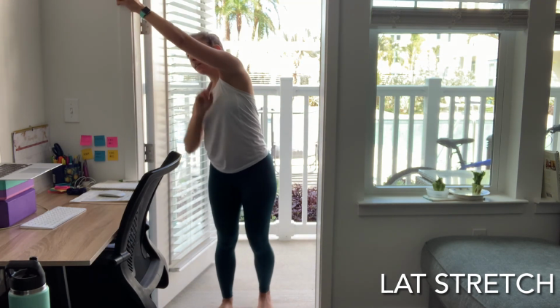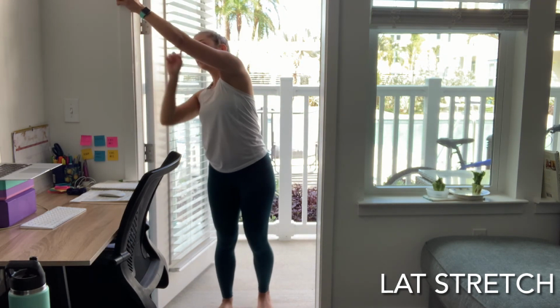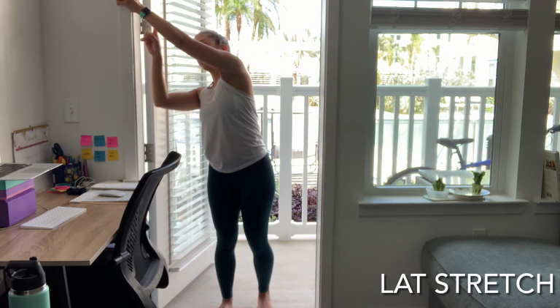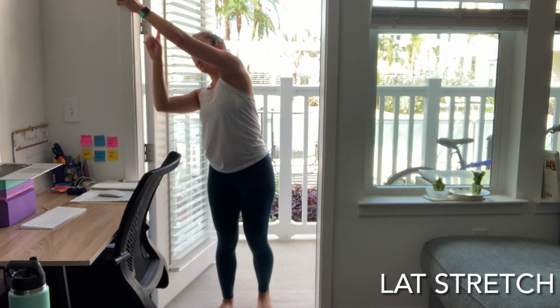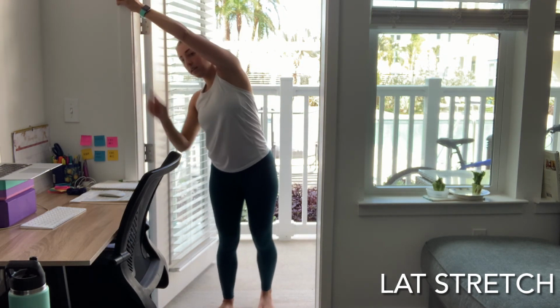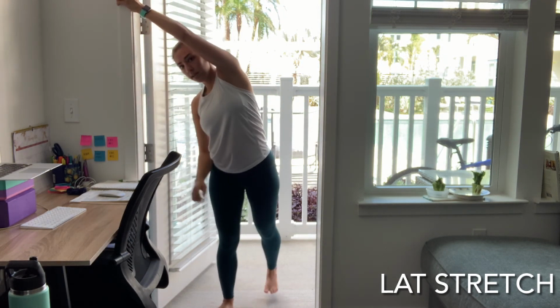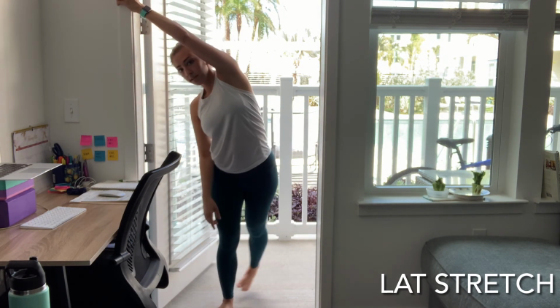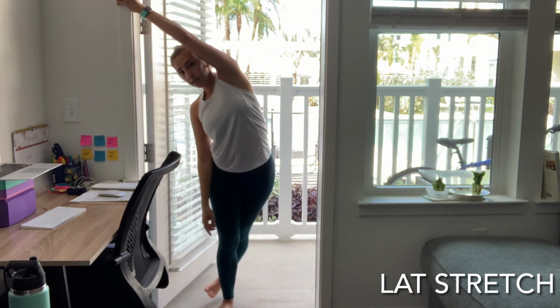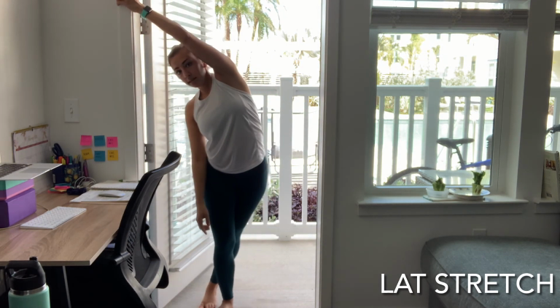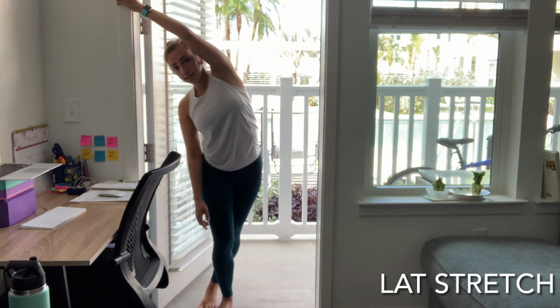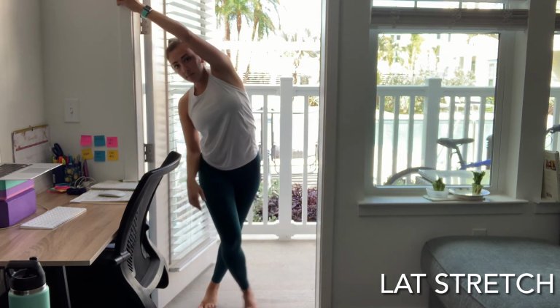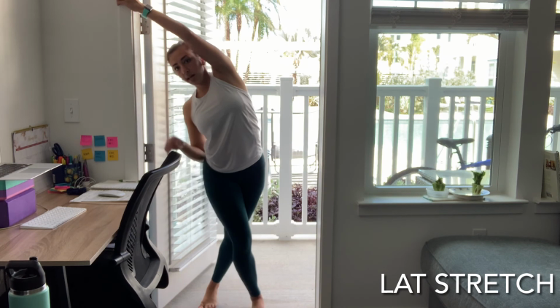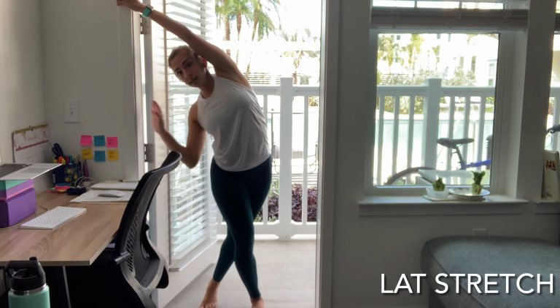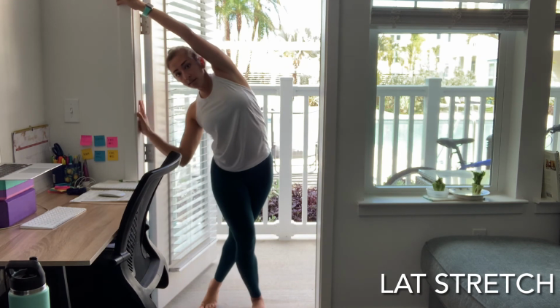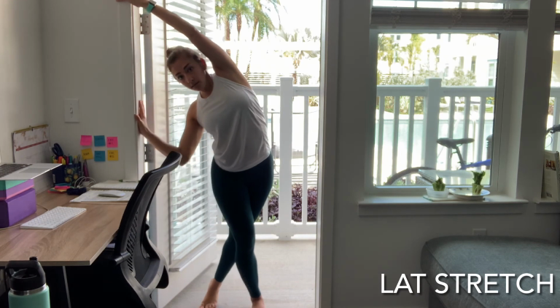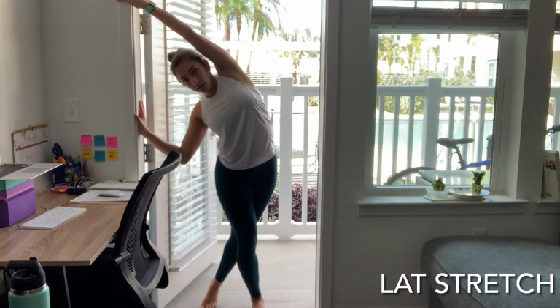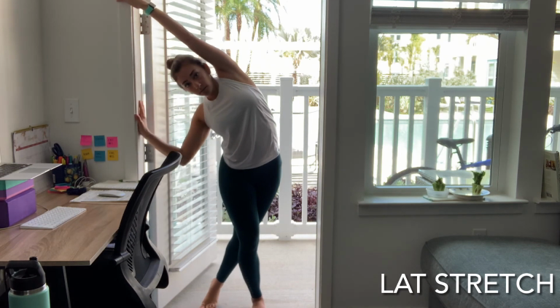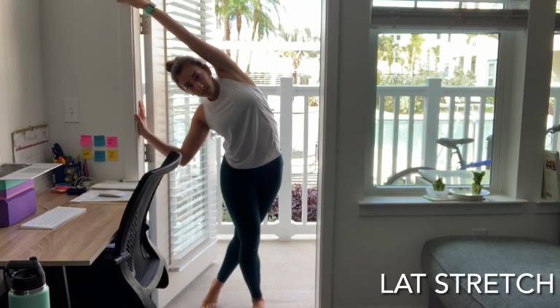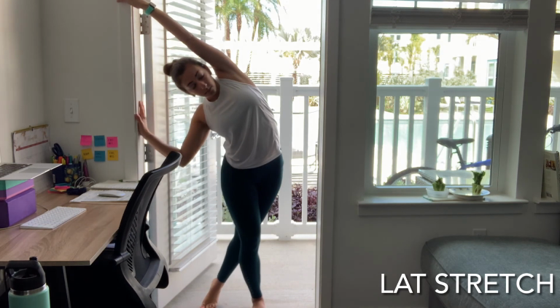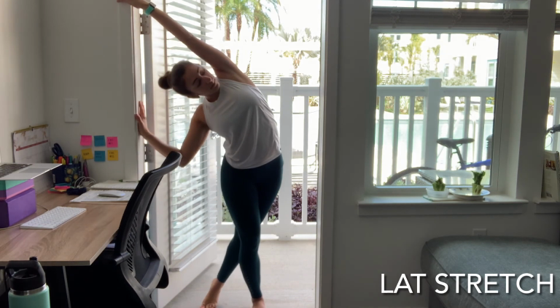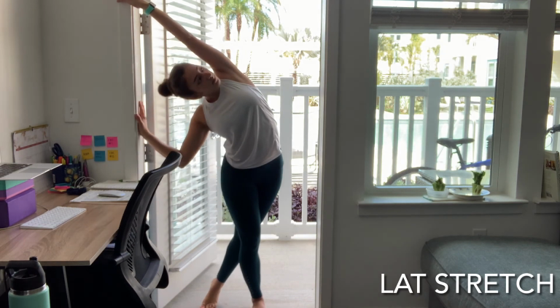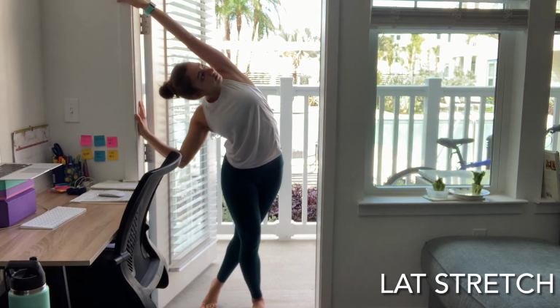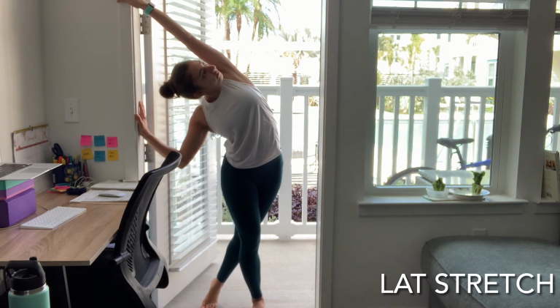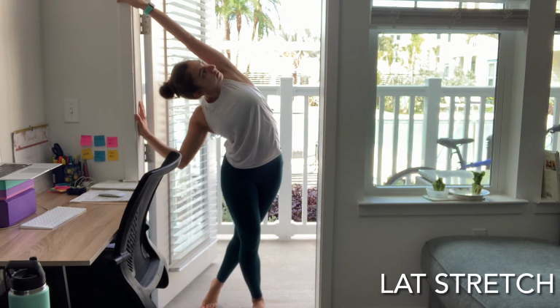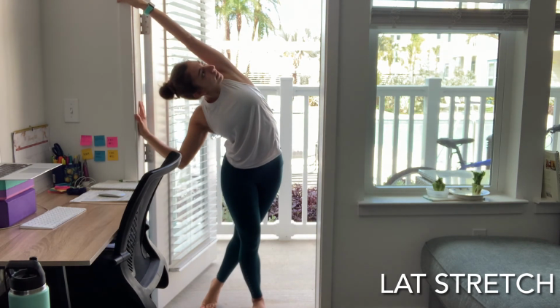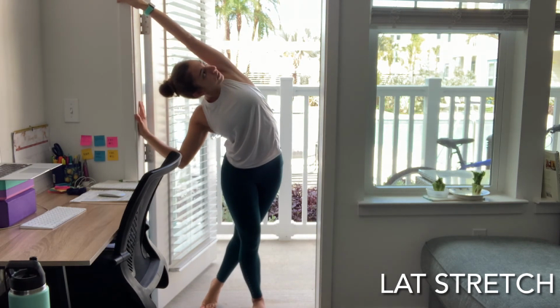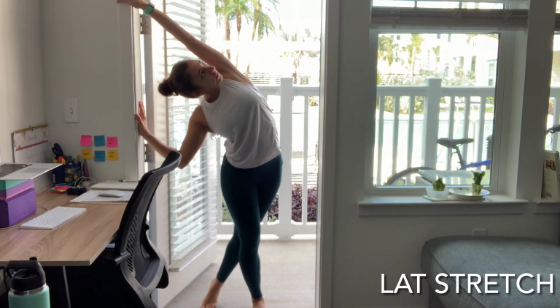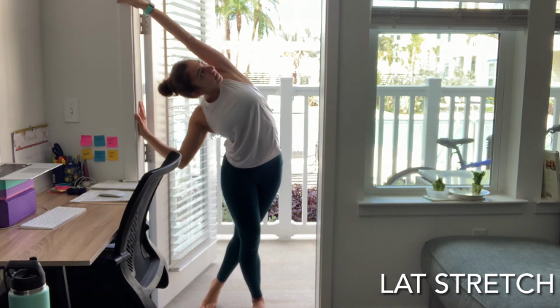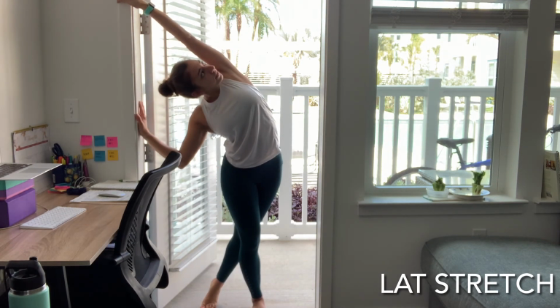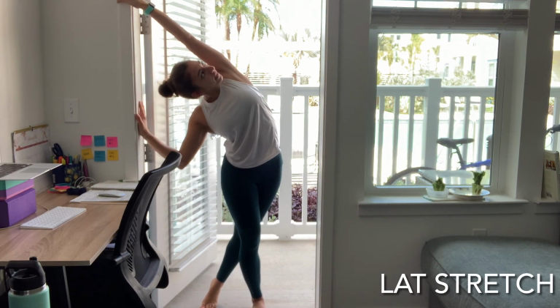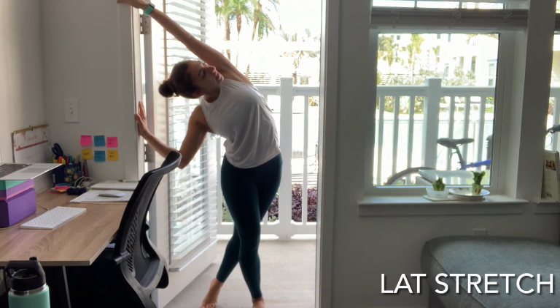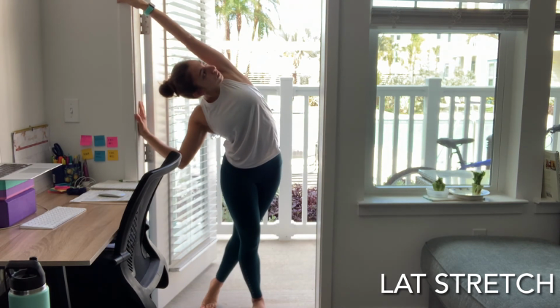Same hand, same leg — make sure you look underneath that shoulder.